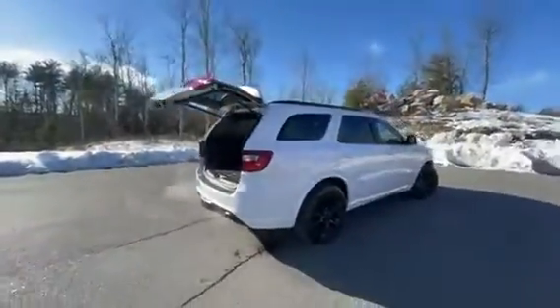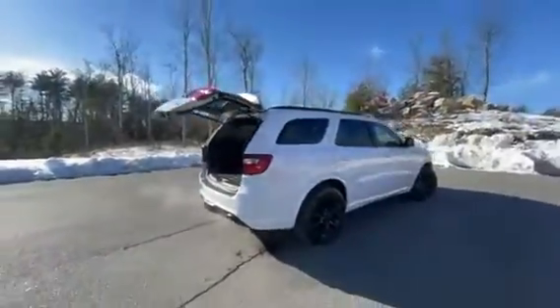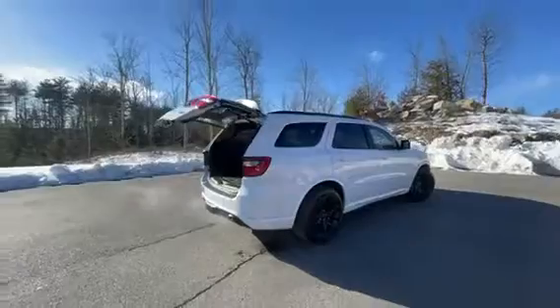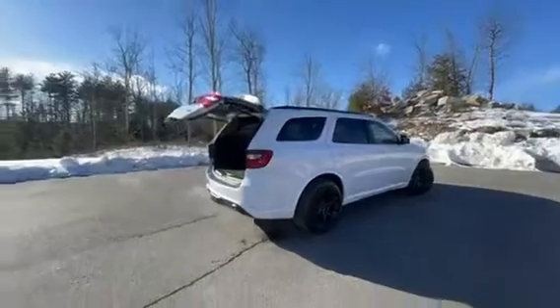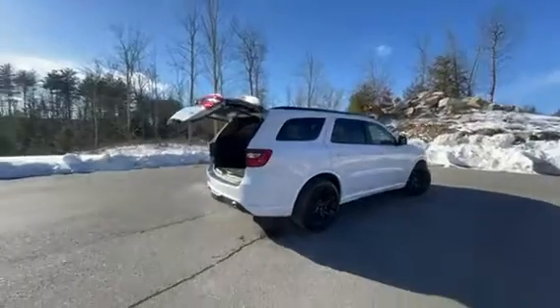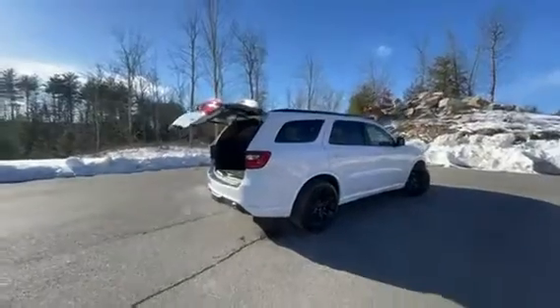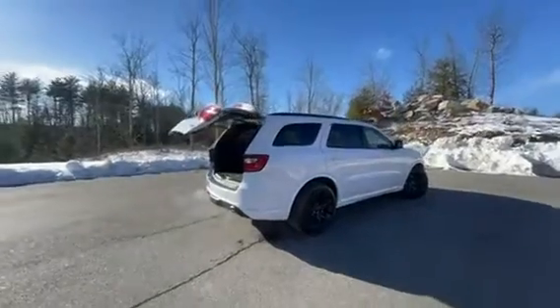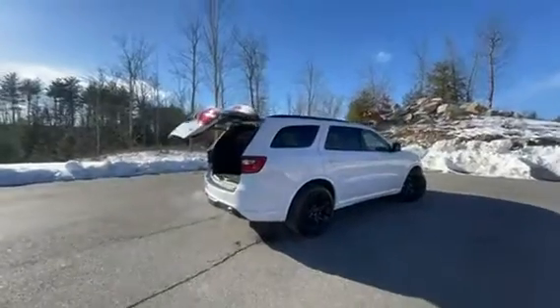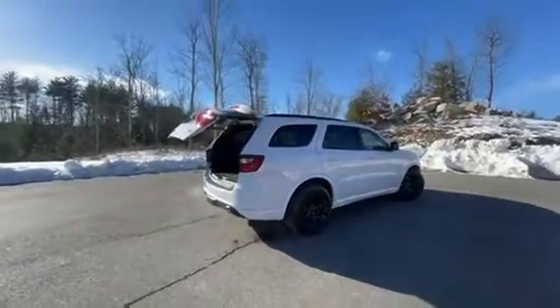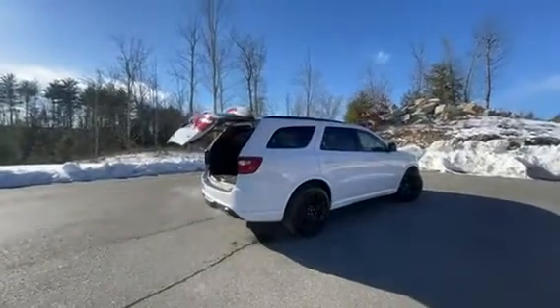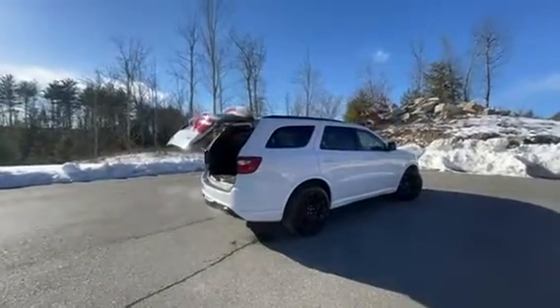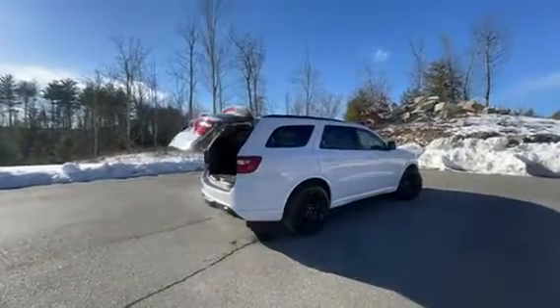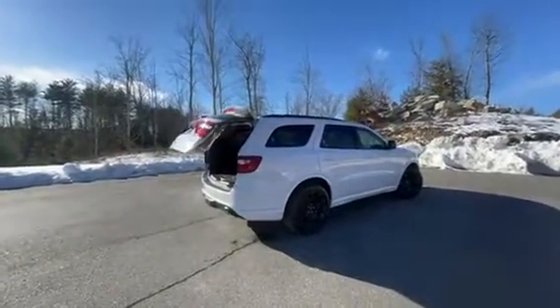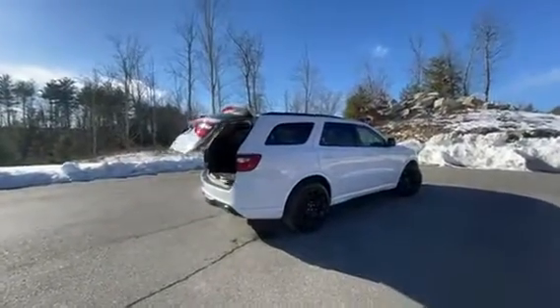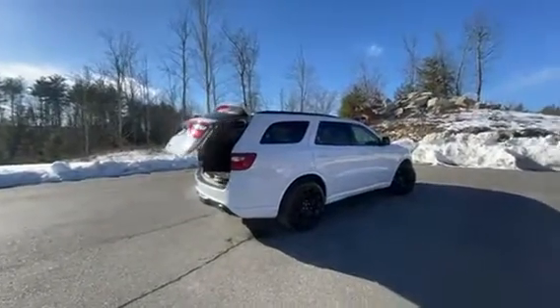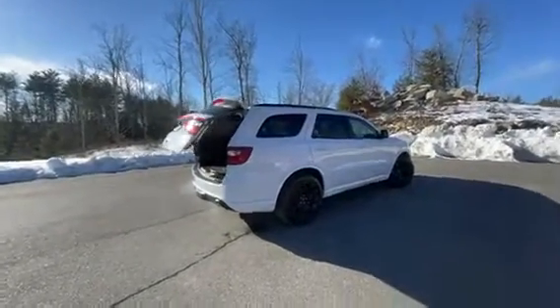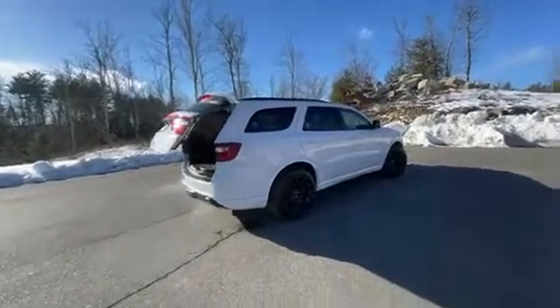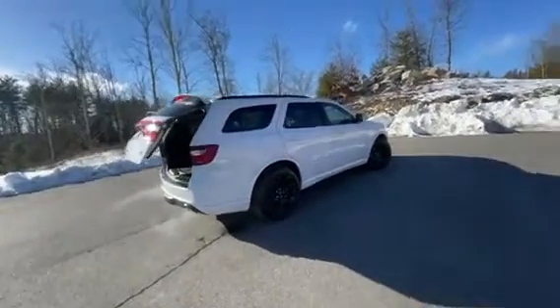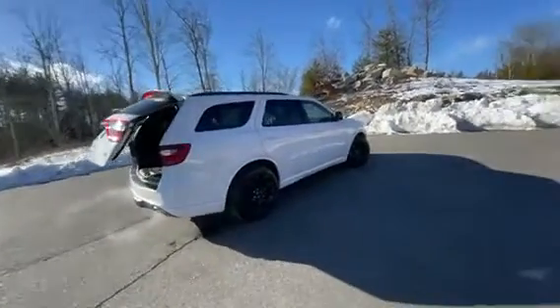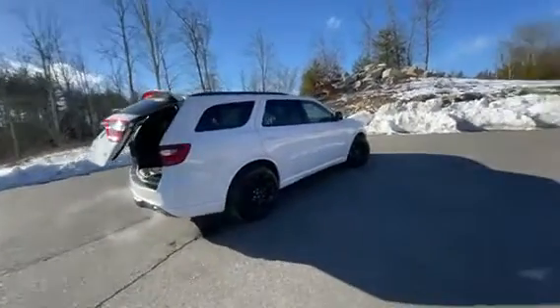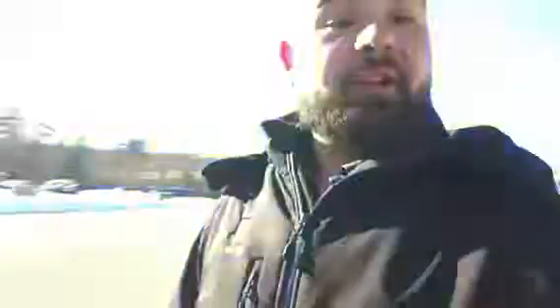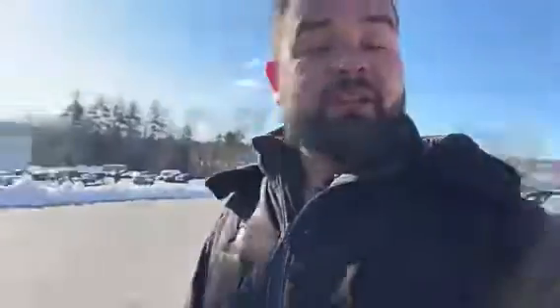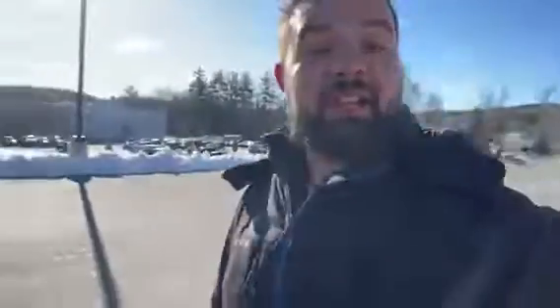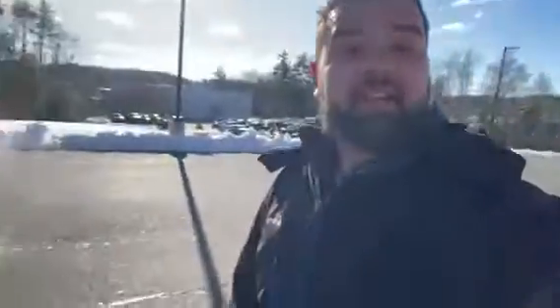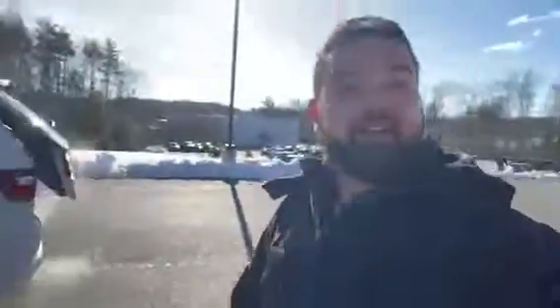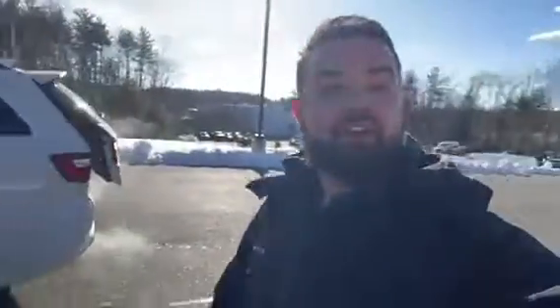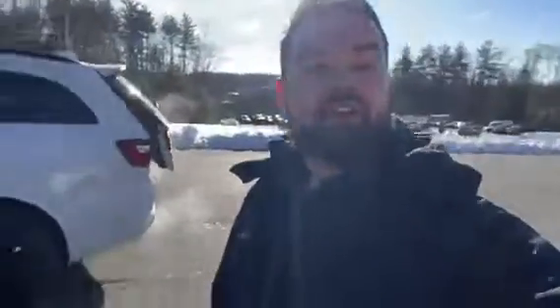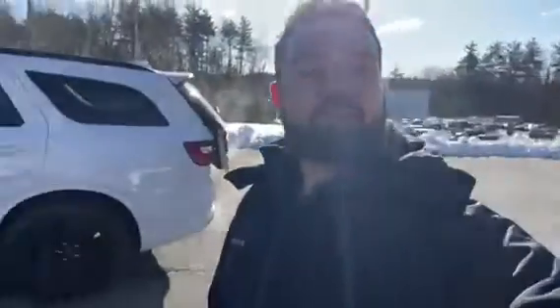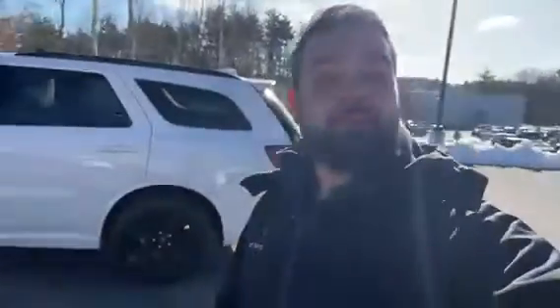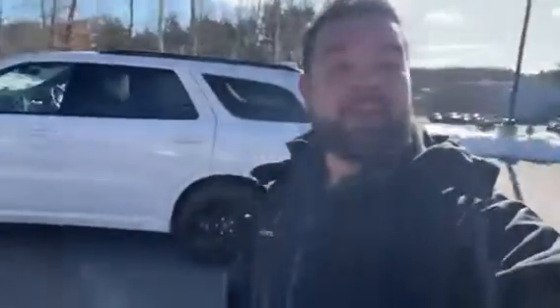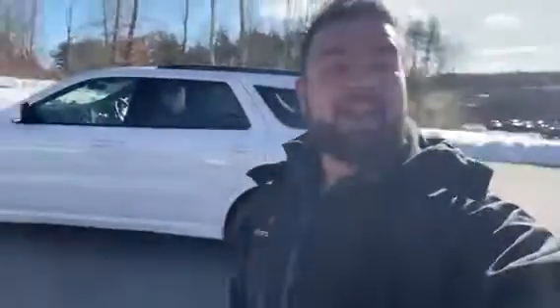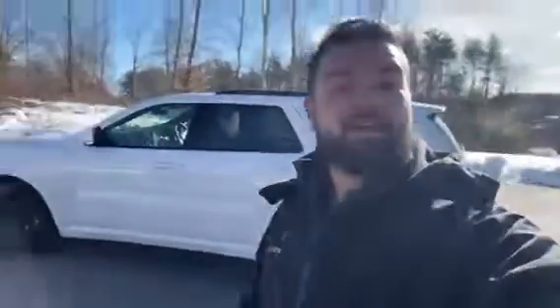Absolutely gorgeous Durango. Get yours today. All you got to do is come on down and ask for Chad.